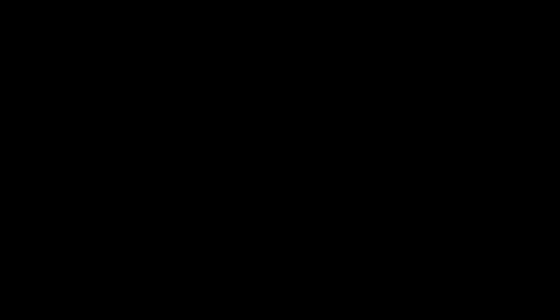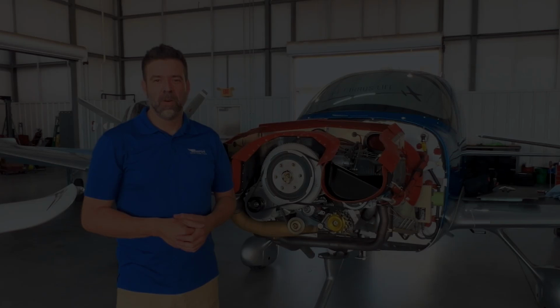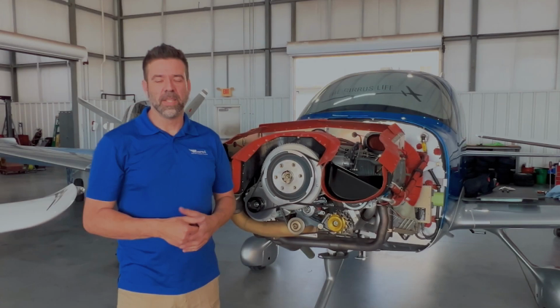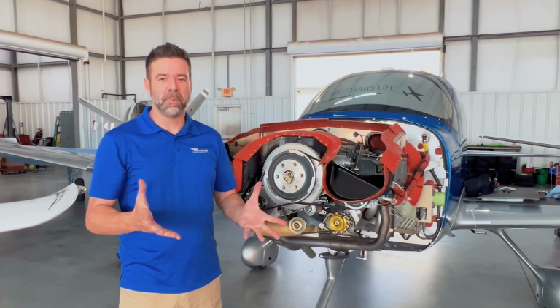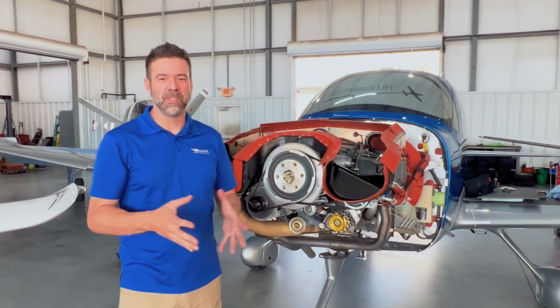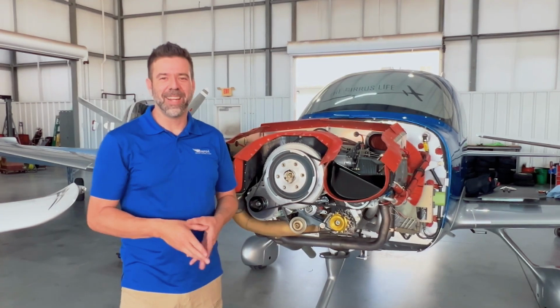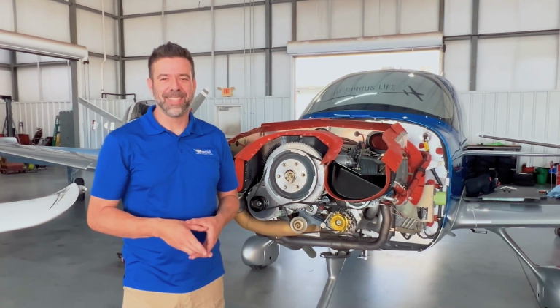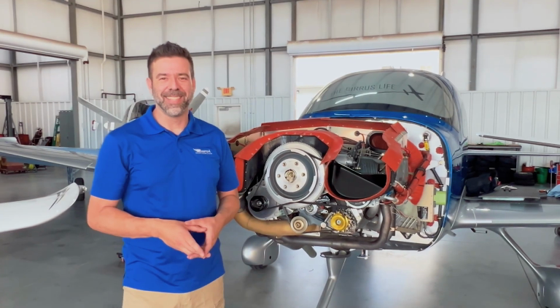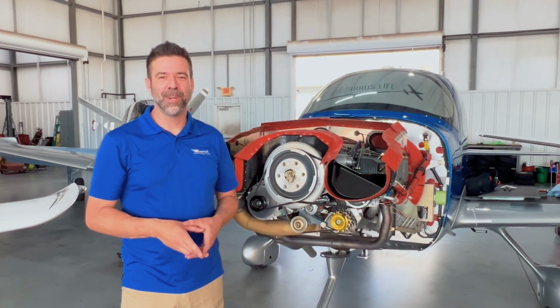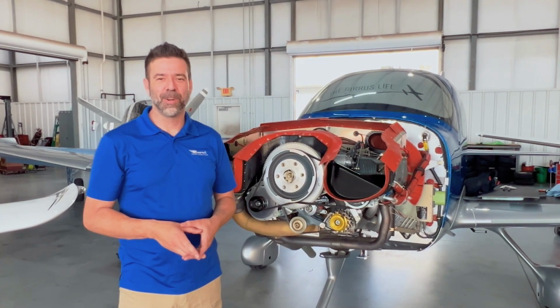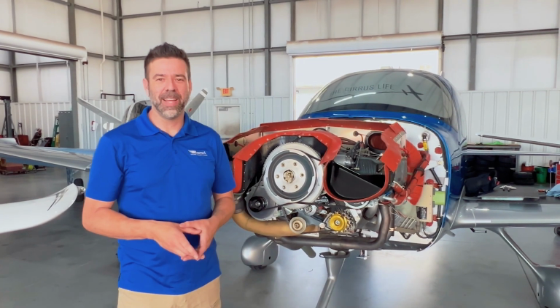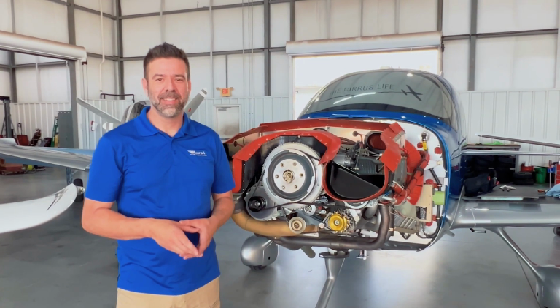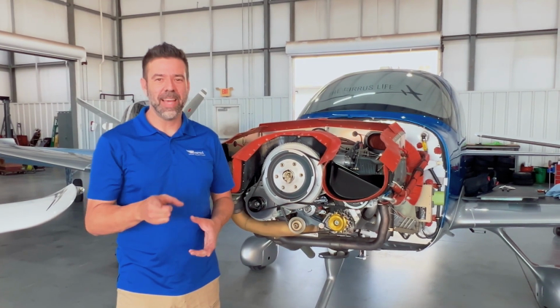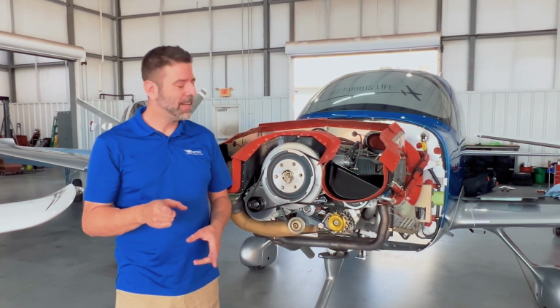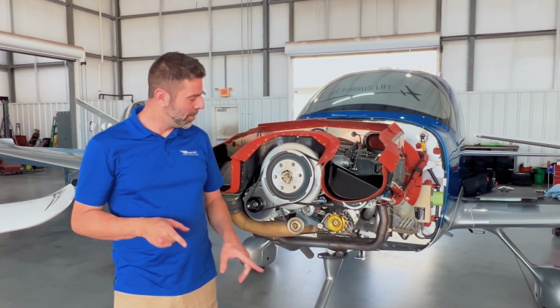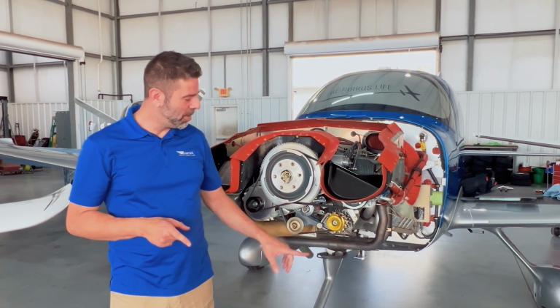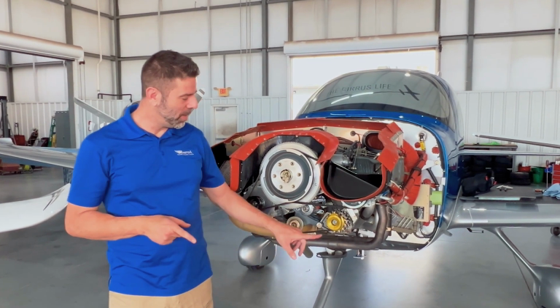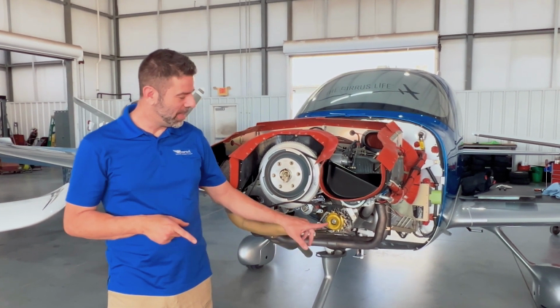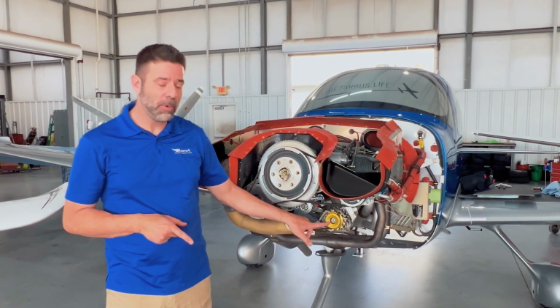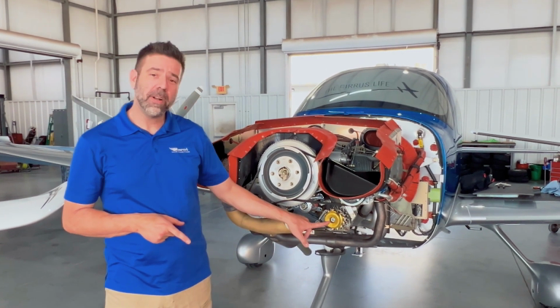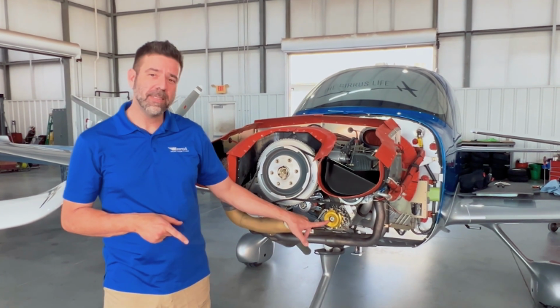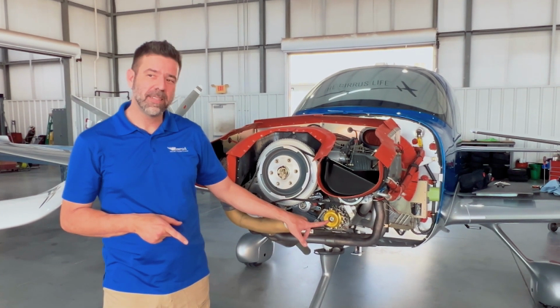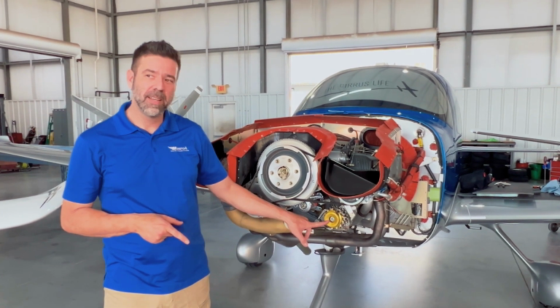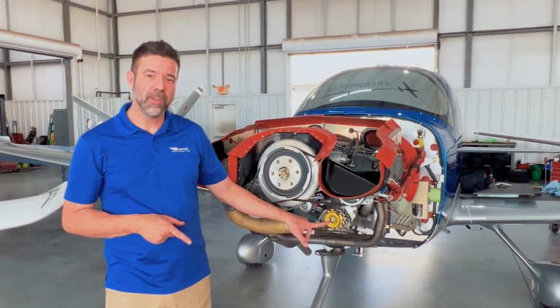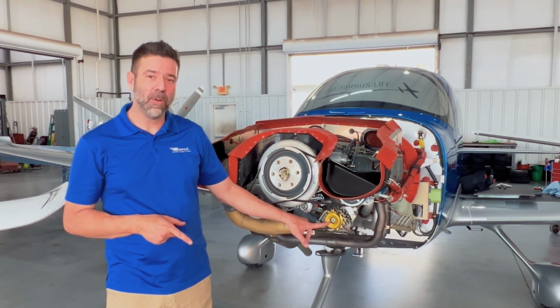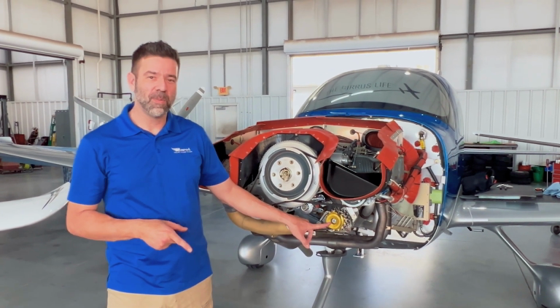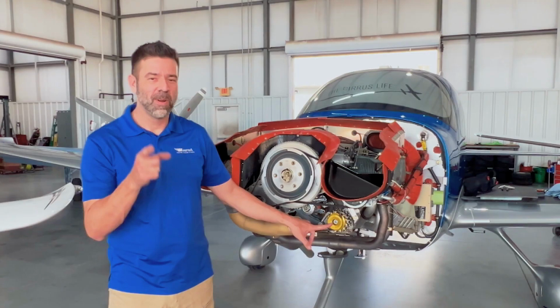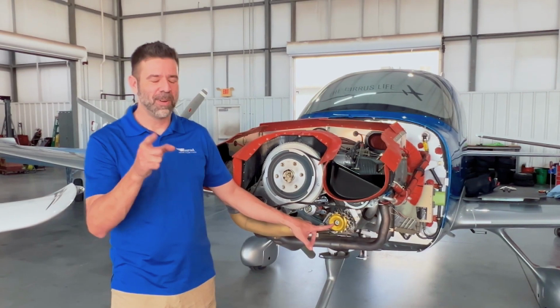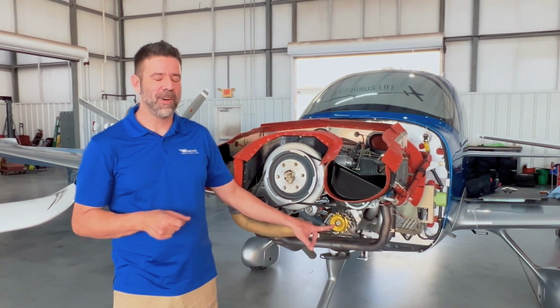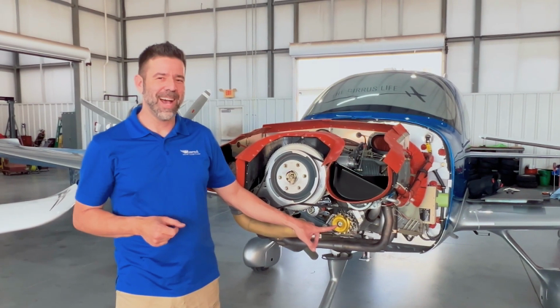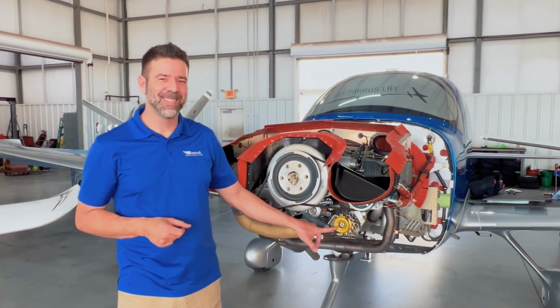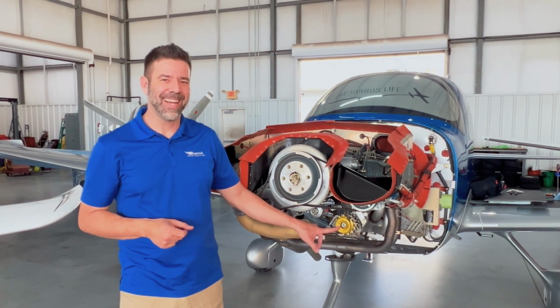What's up MZURA Nation, it's Coach Ray. Today, do you know what this part is? If you don't, you're going to find out in a second.